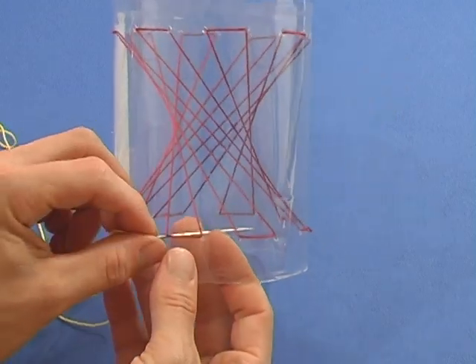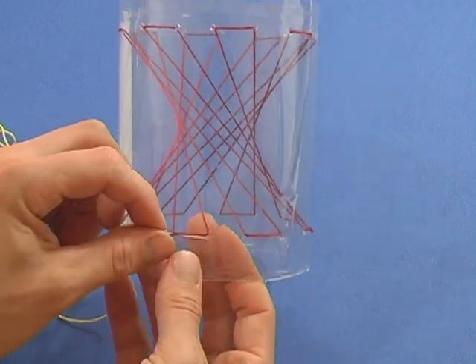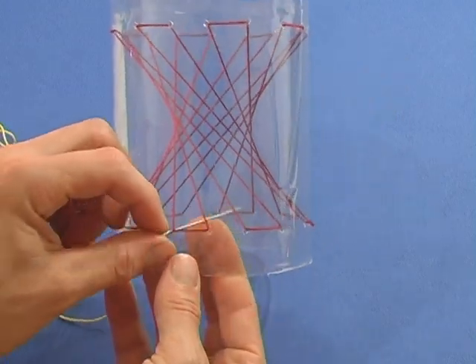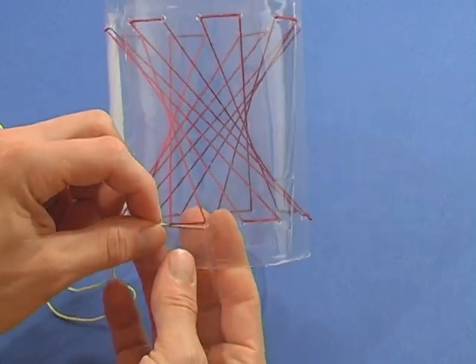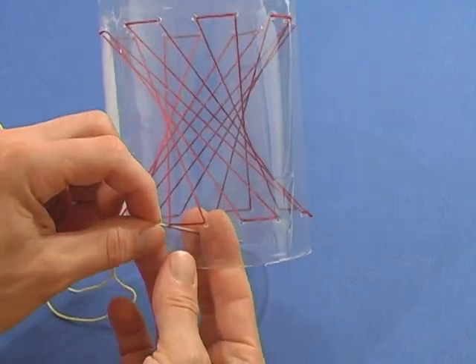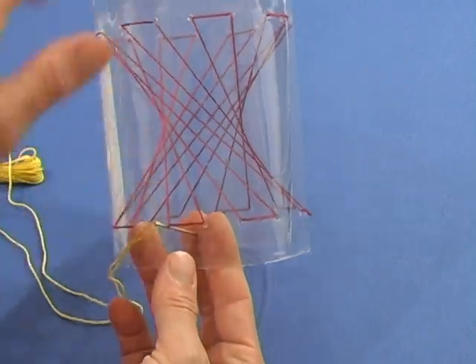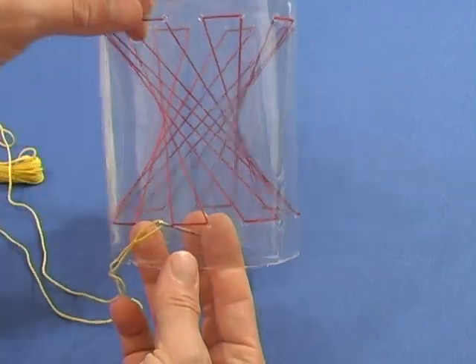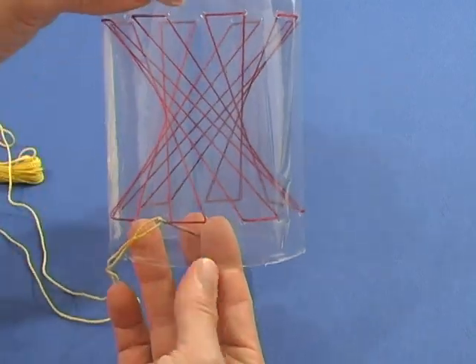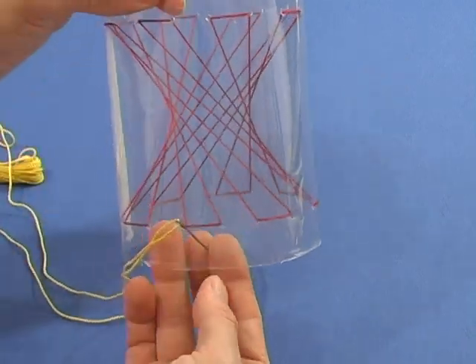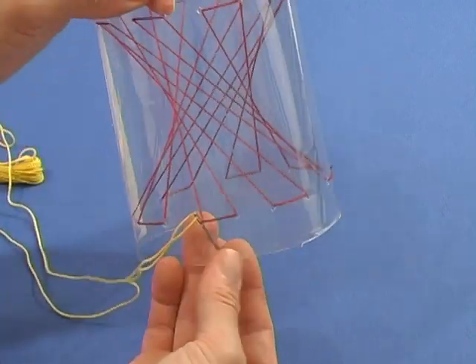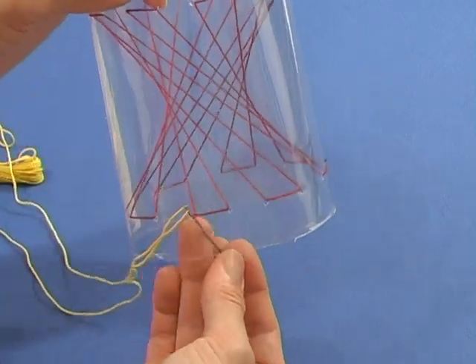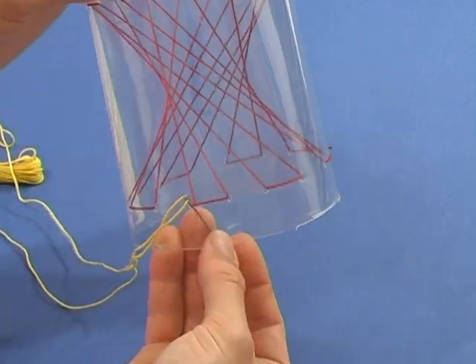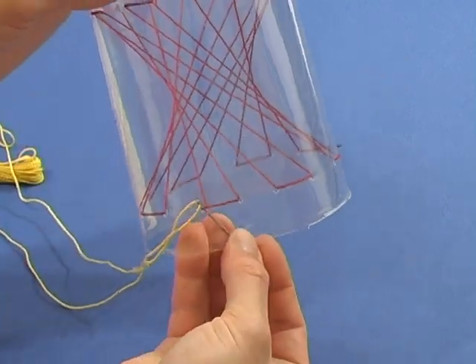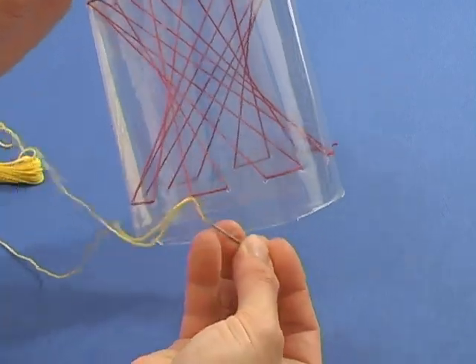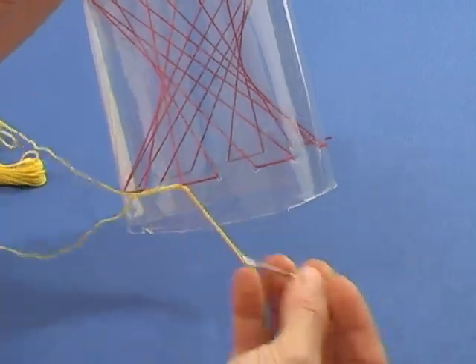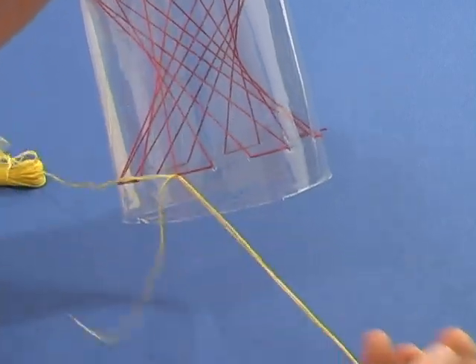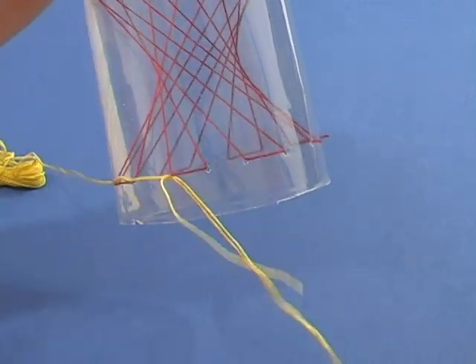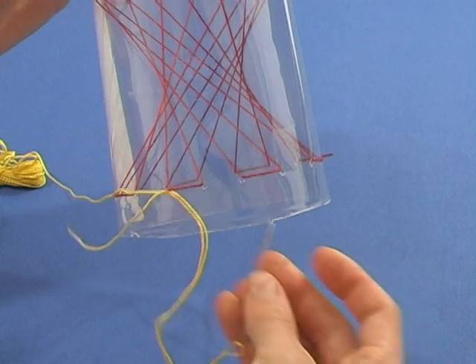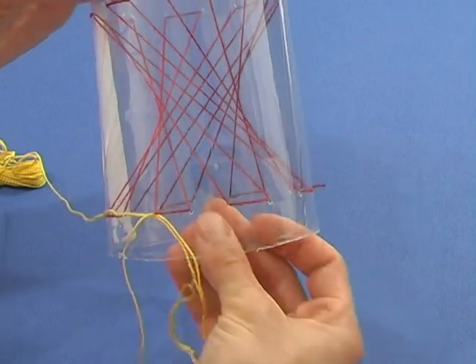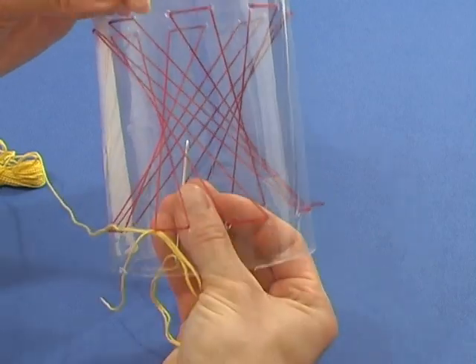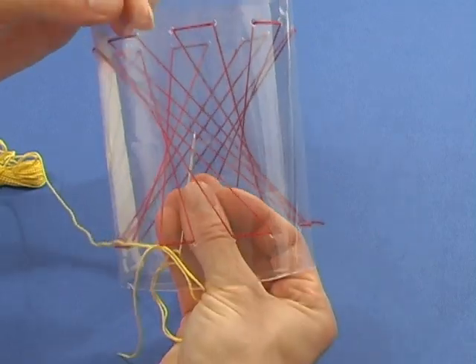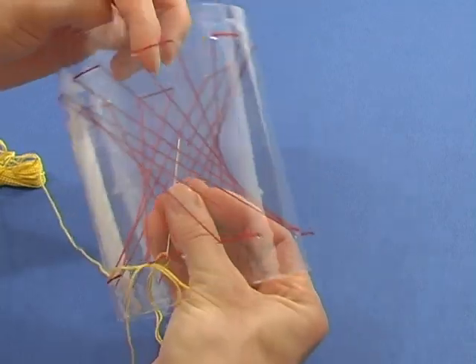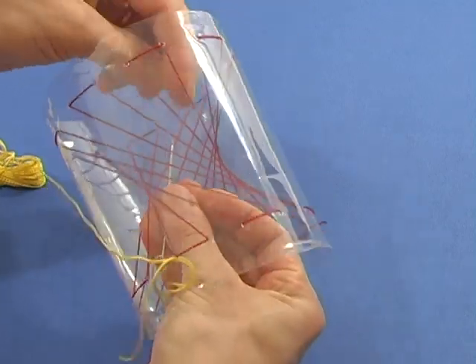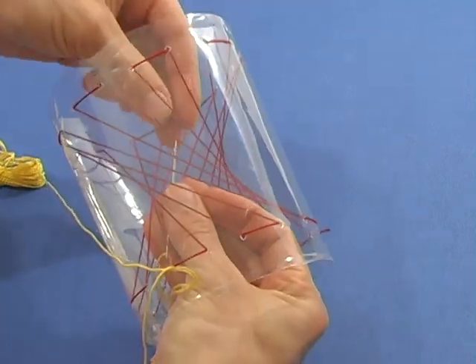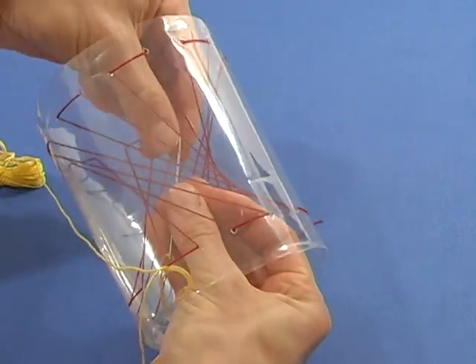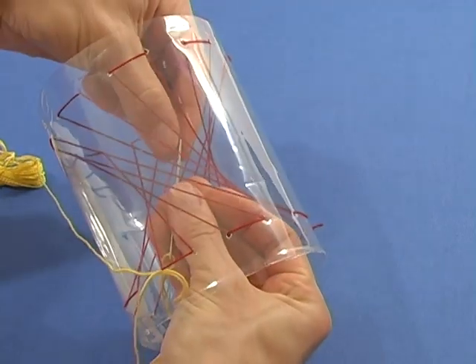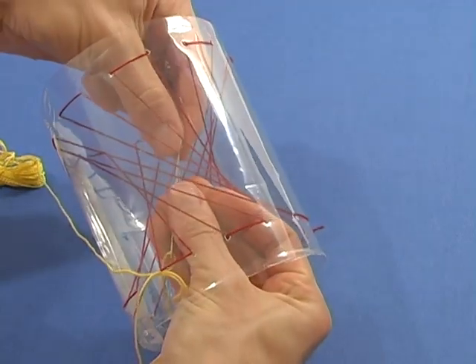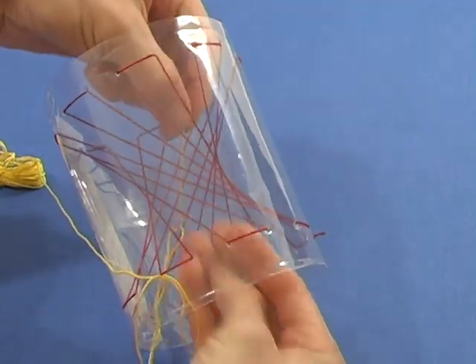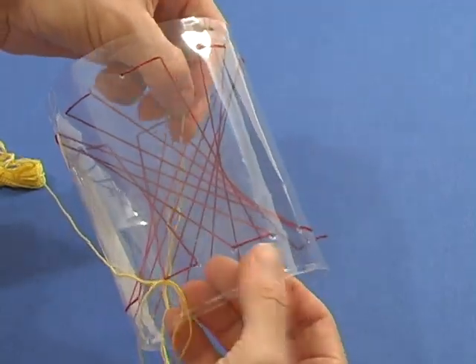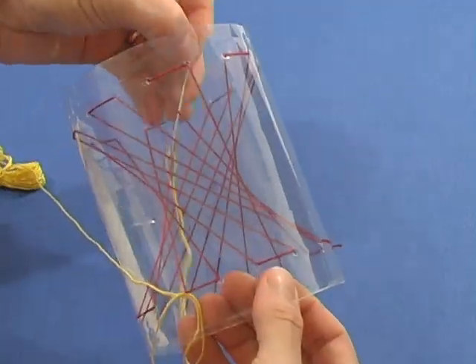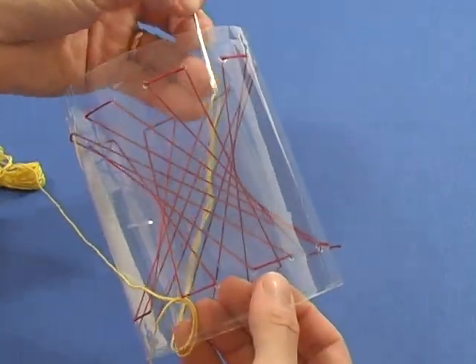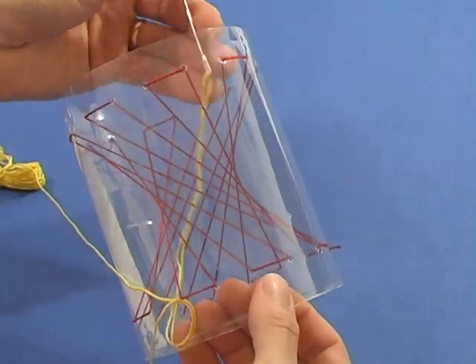If you want to make the model prettier, use a second color string, this time angling the thread six holes to the right.